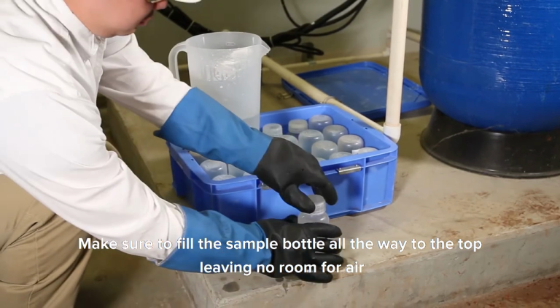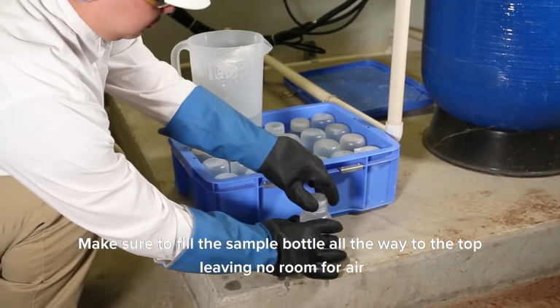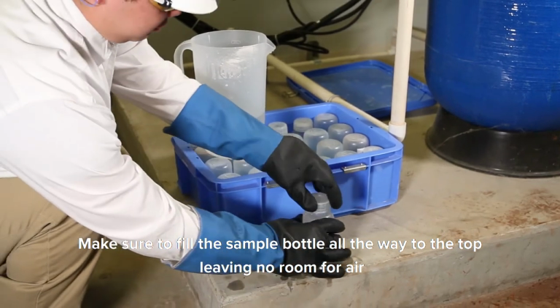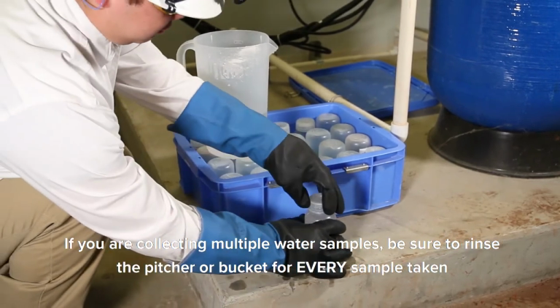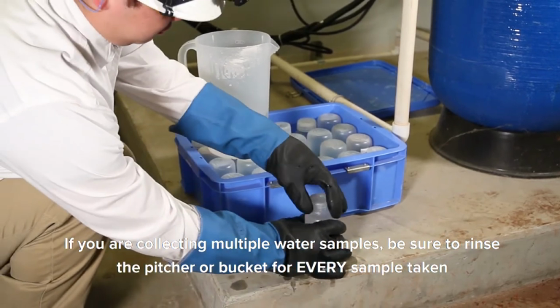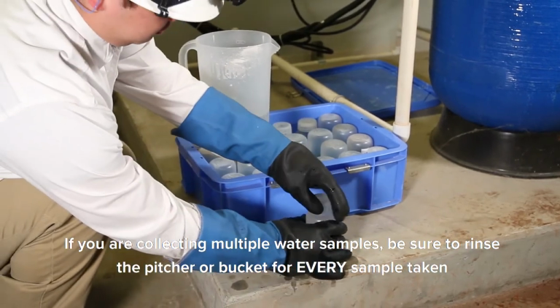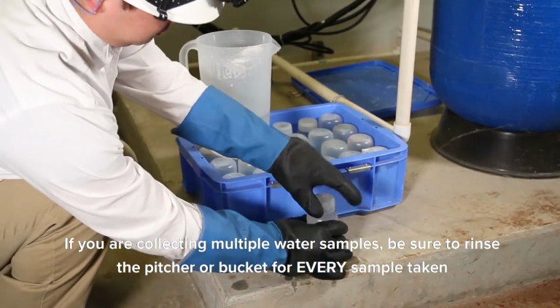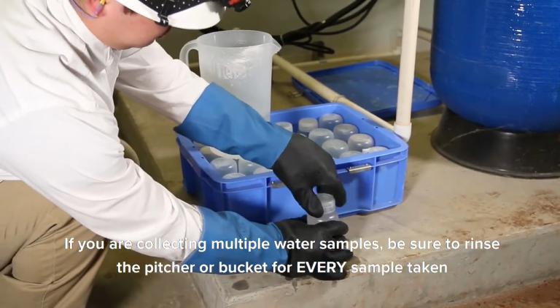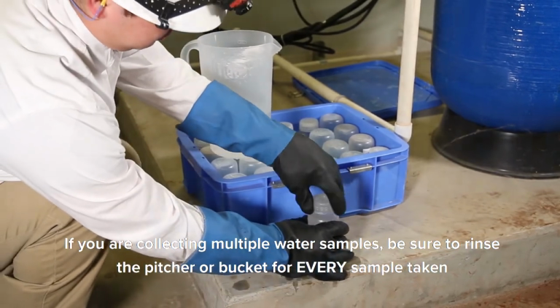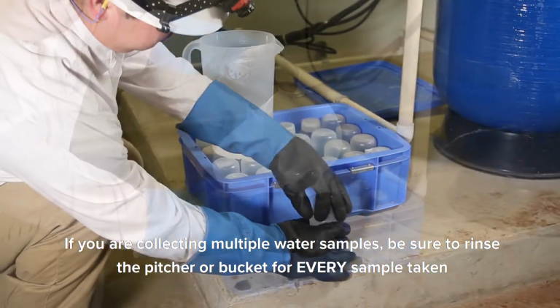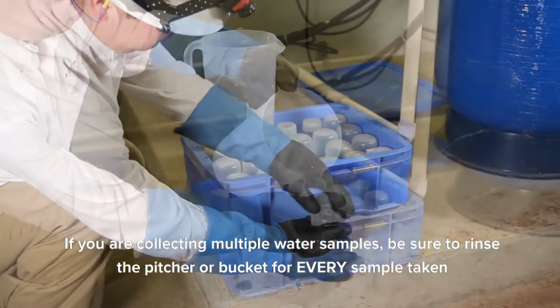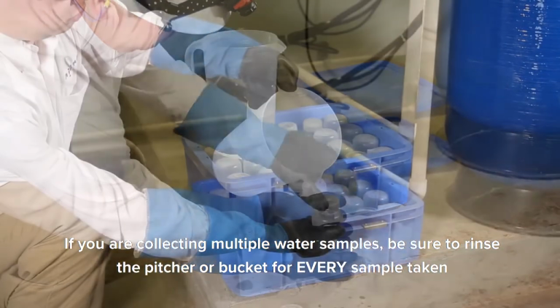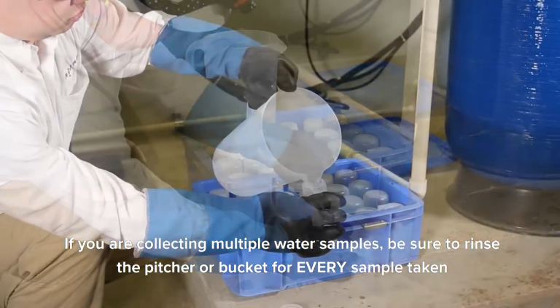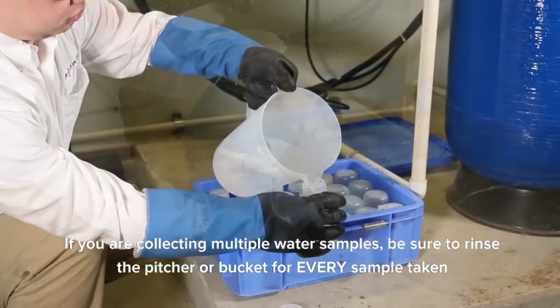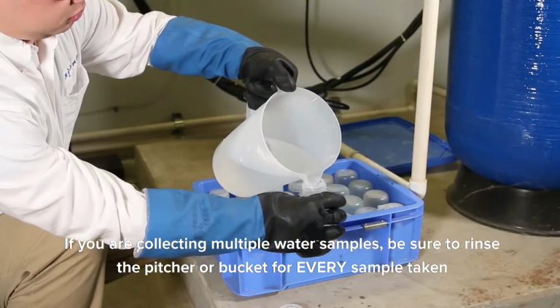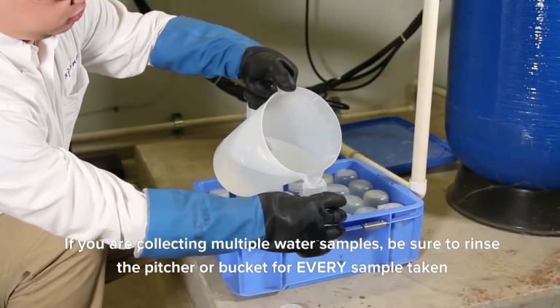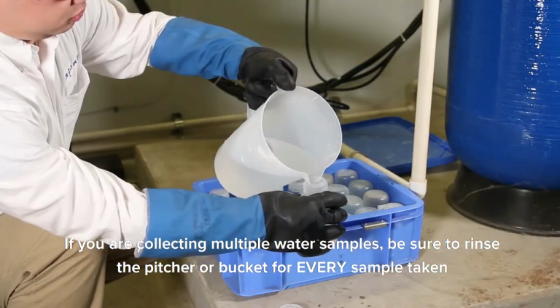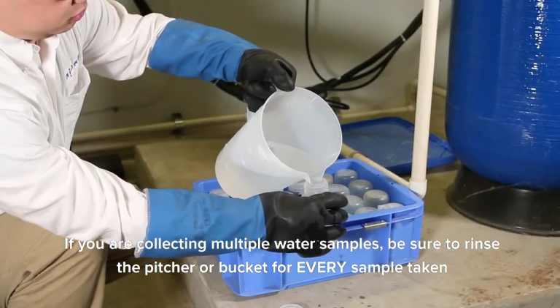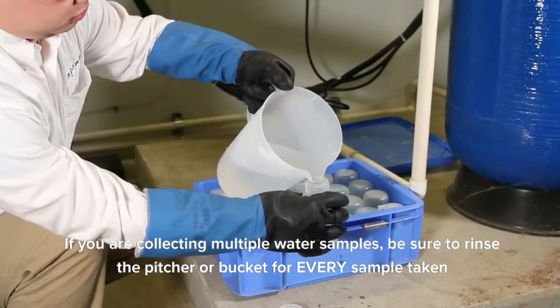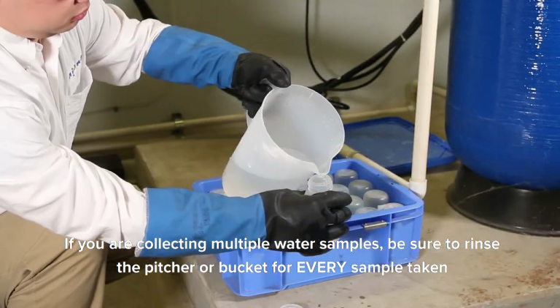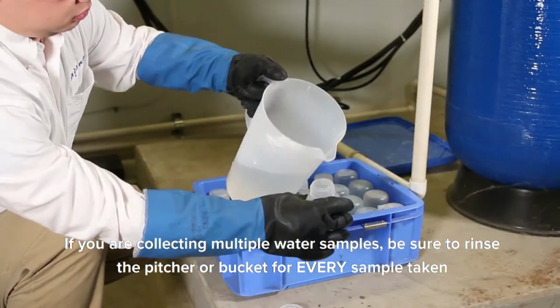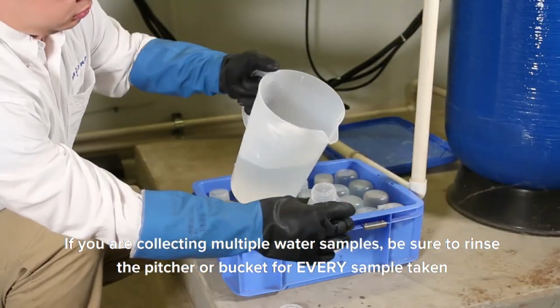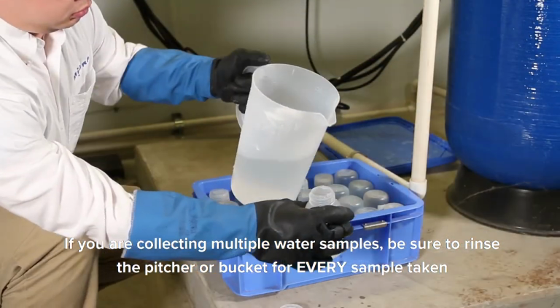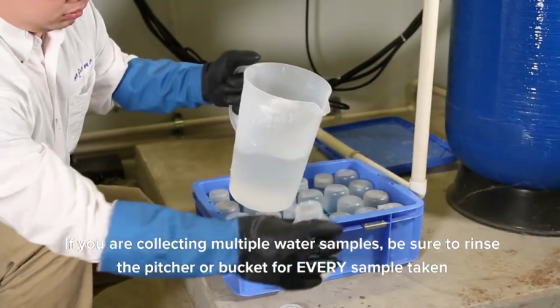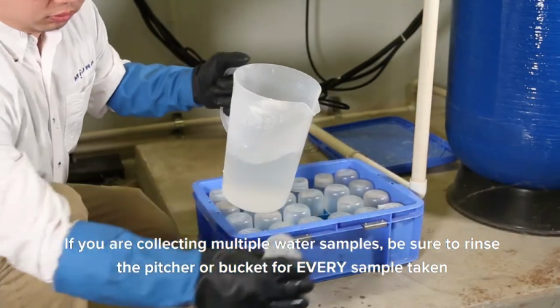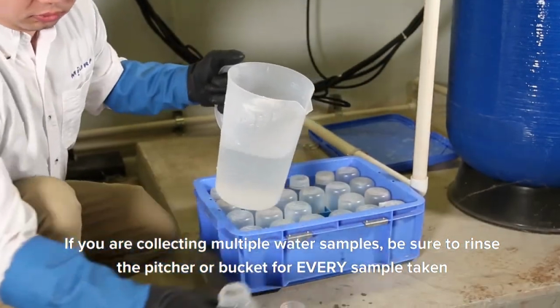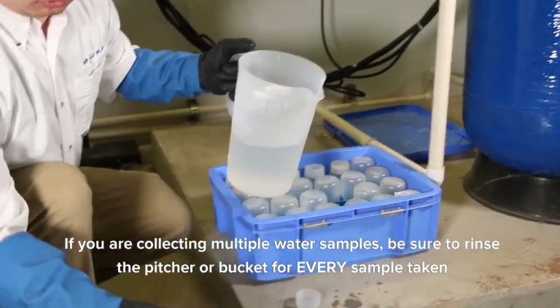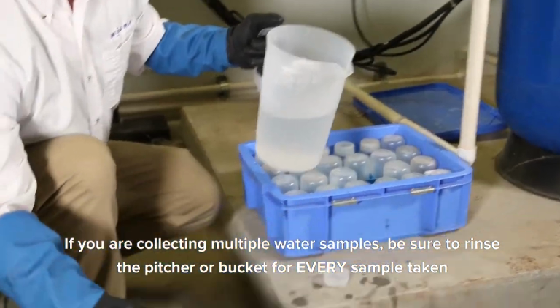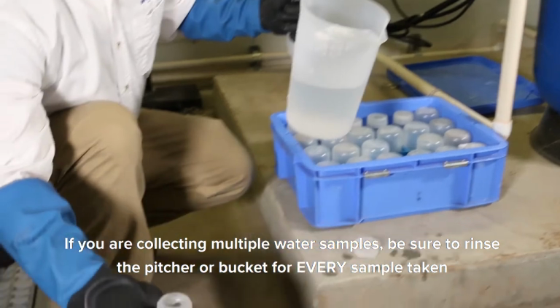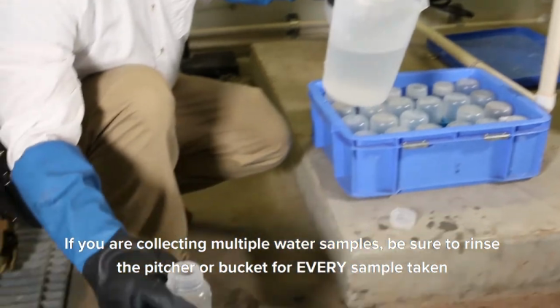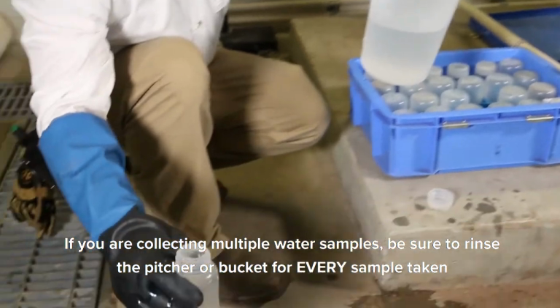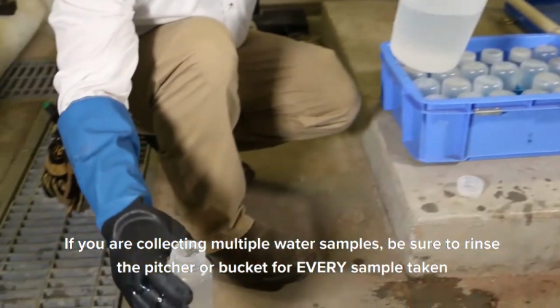Make sure to fill the sample bottle all the way to the top leaving no room for air. If you are collecting multiple water samples, be sure to rinse the pitcher or bucket for every sample taken.